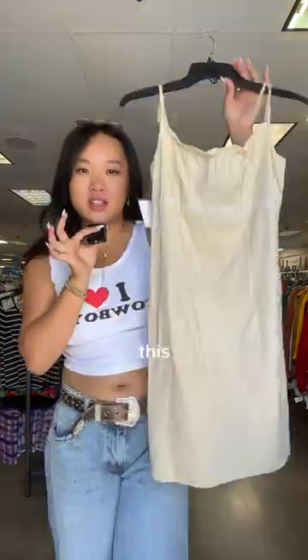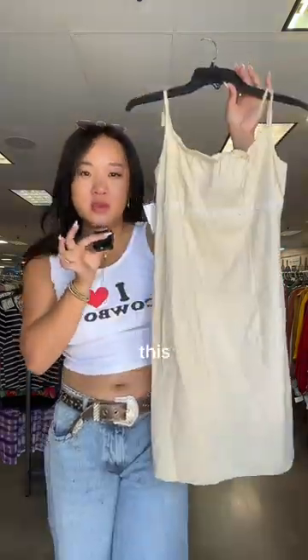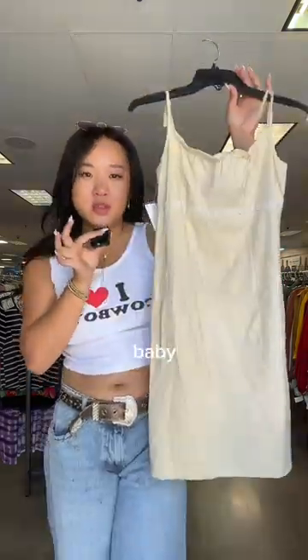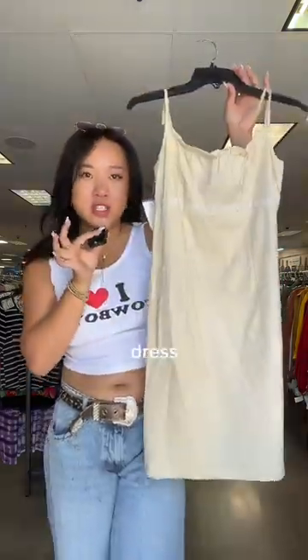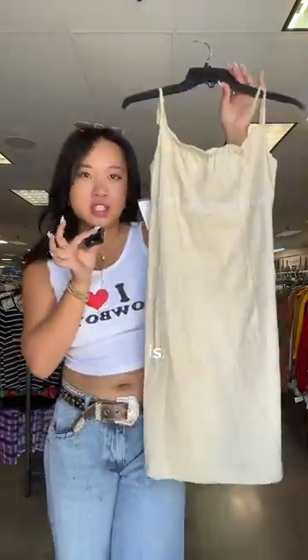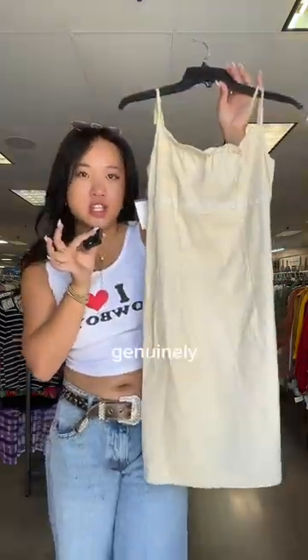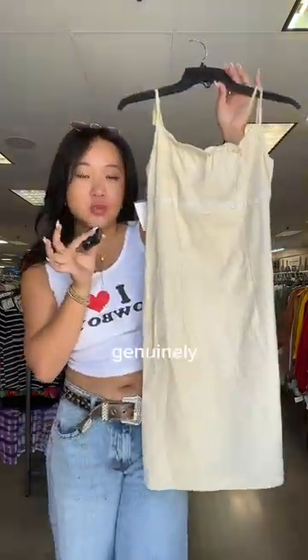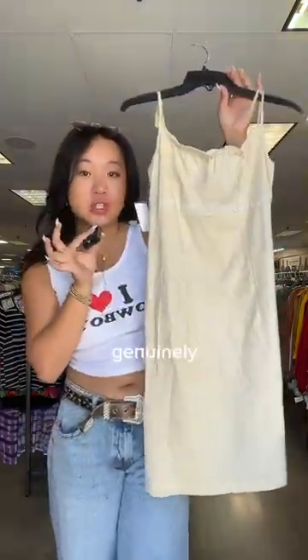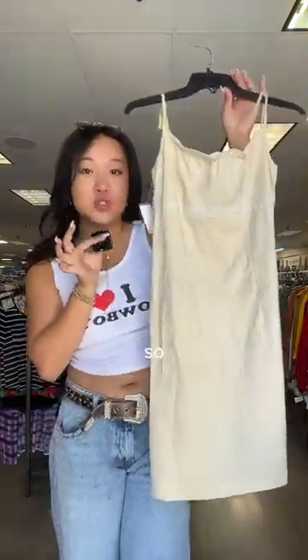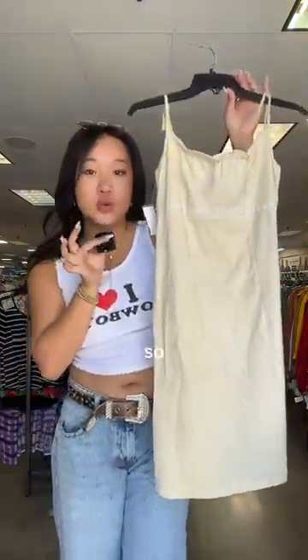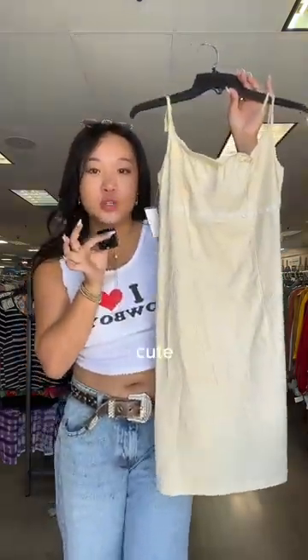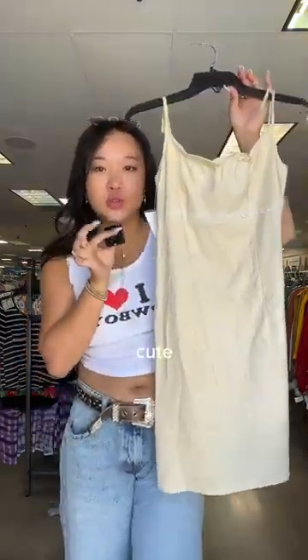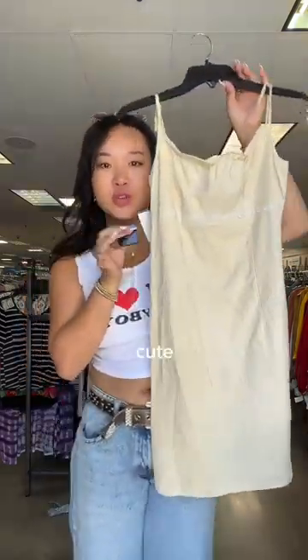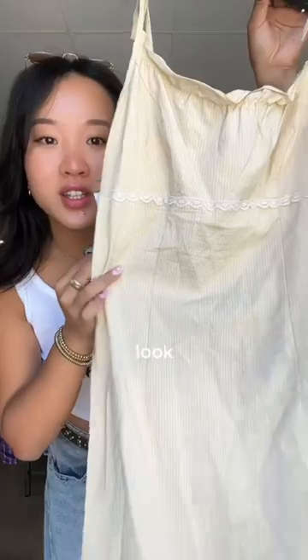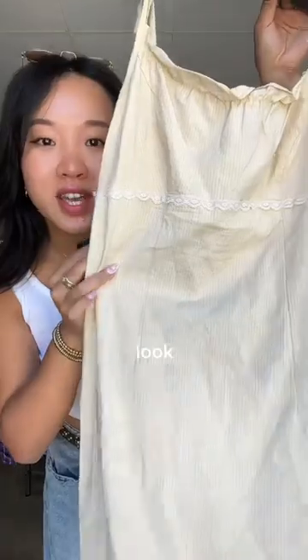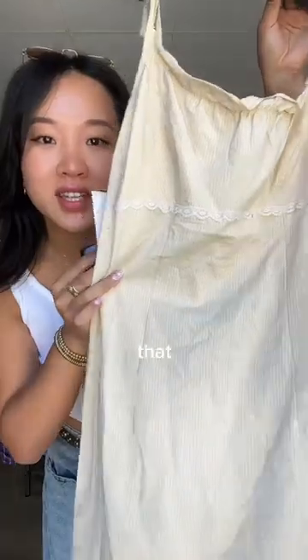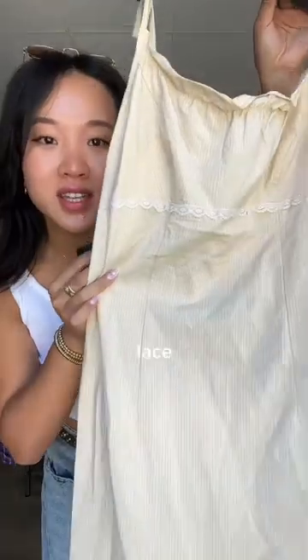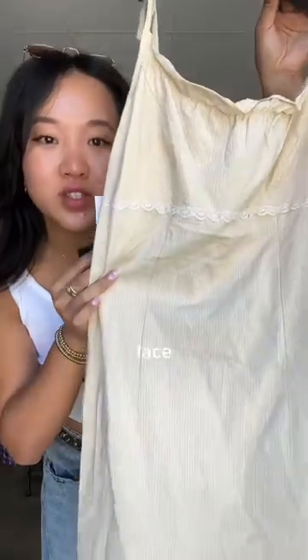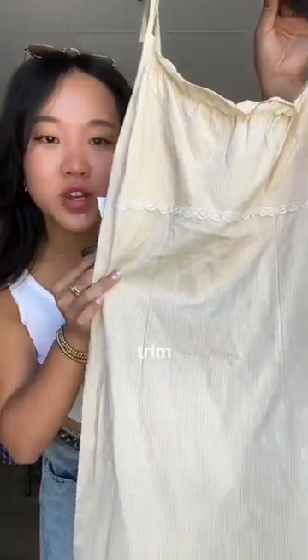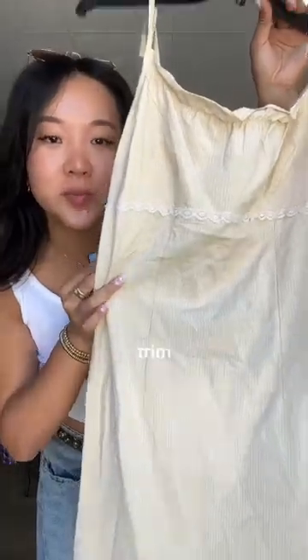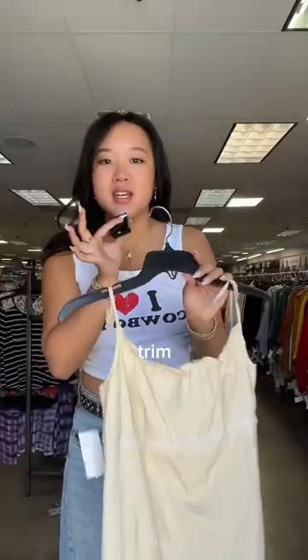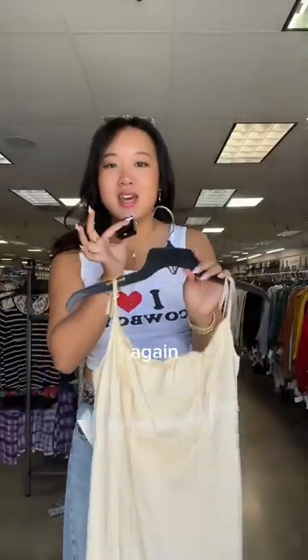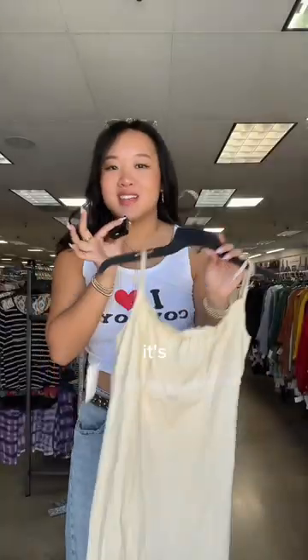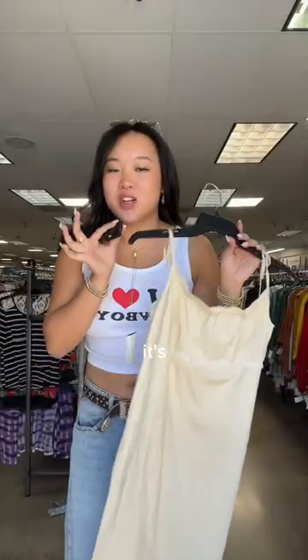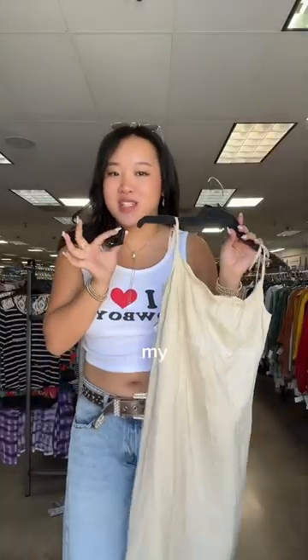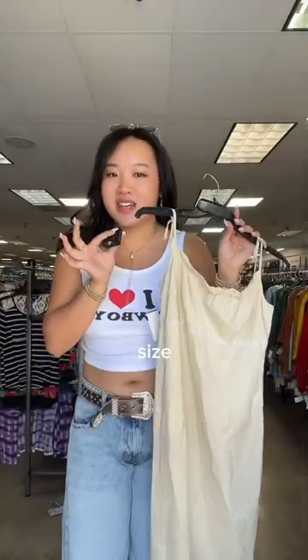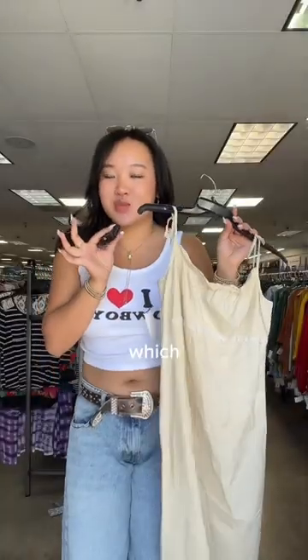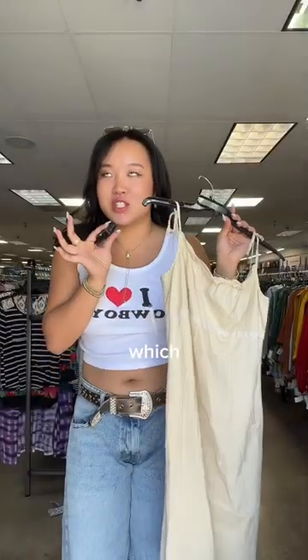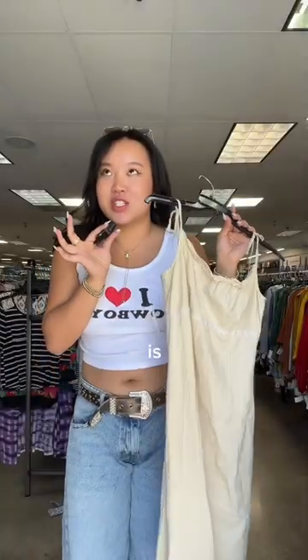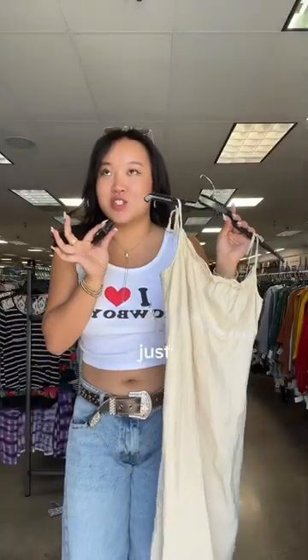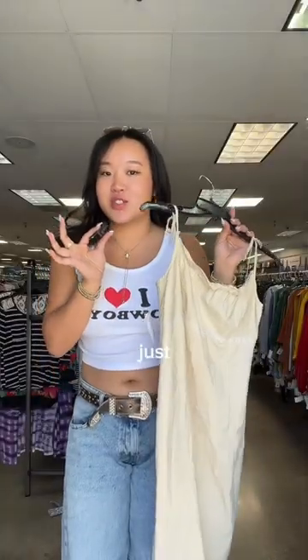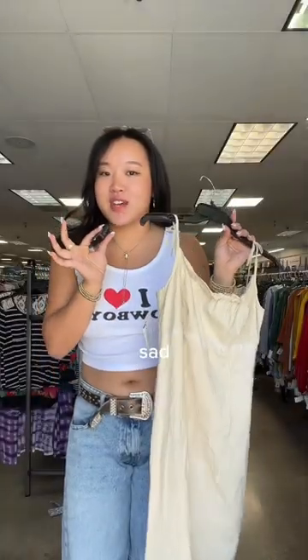This baby doll dress is genuinely so cute — look at that lace trim. But it's not my size, which is just so sad.